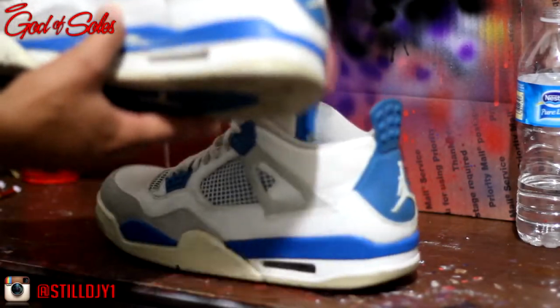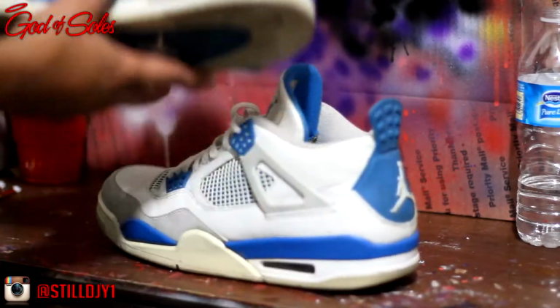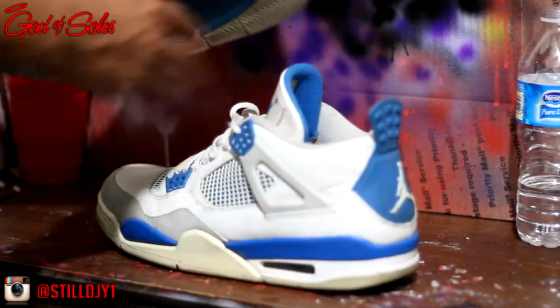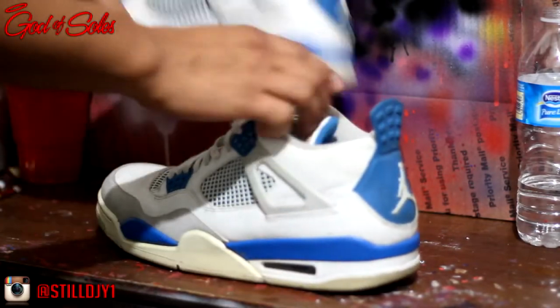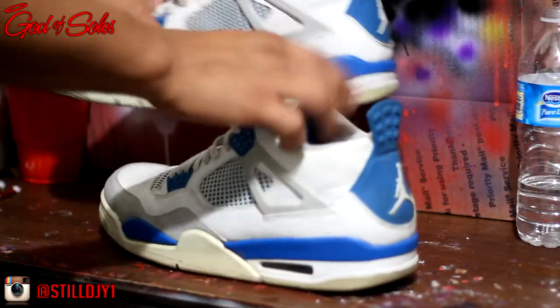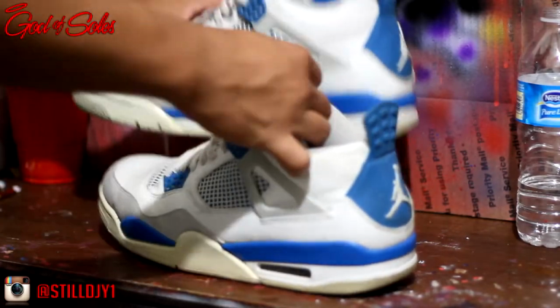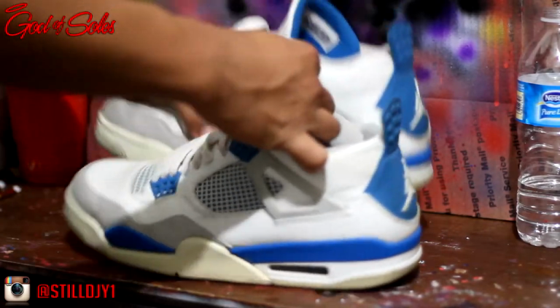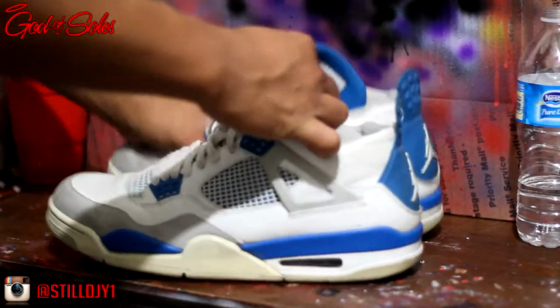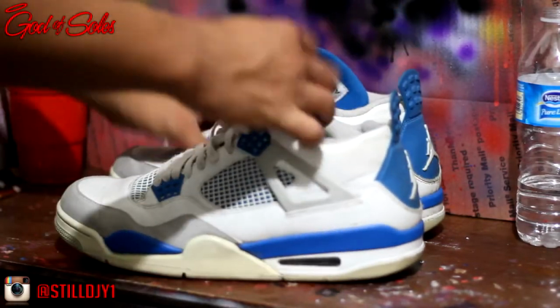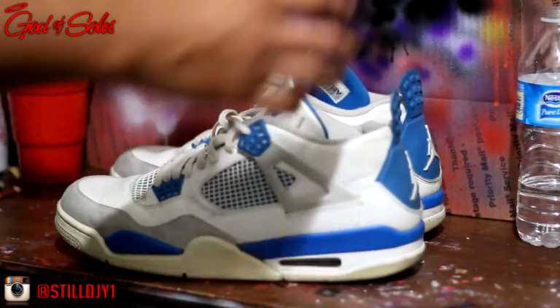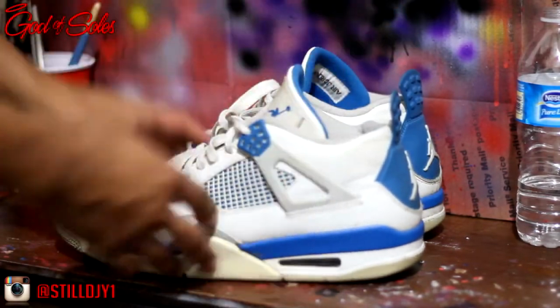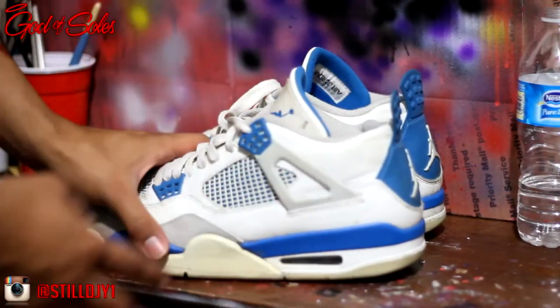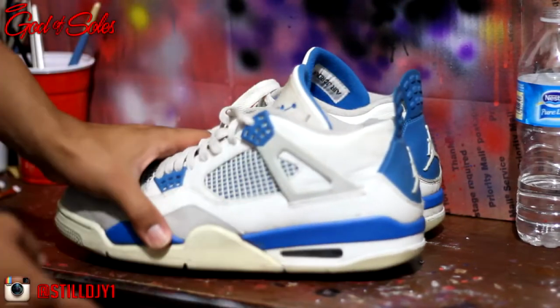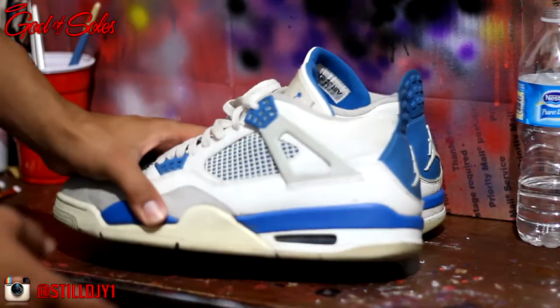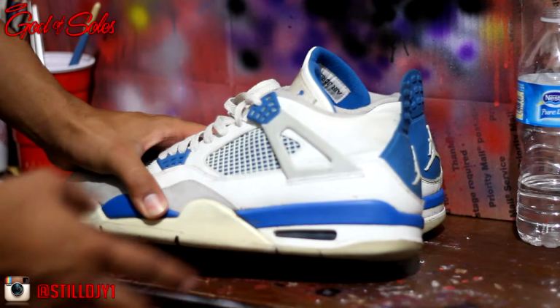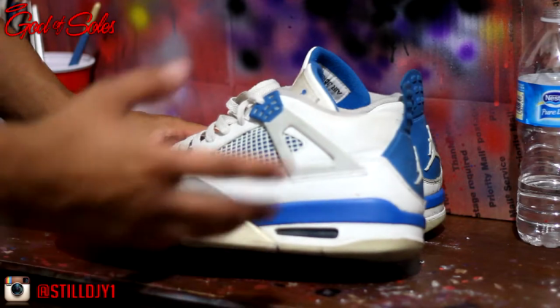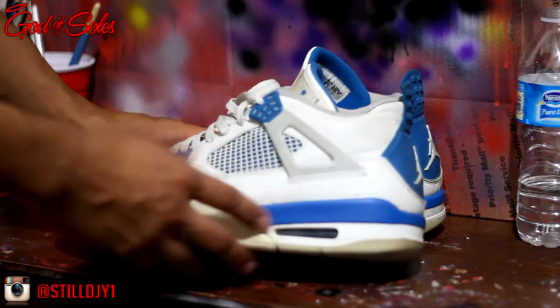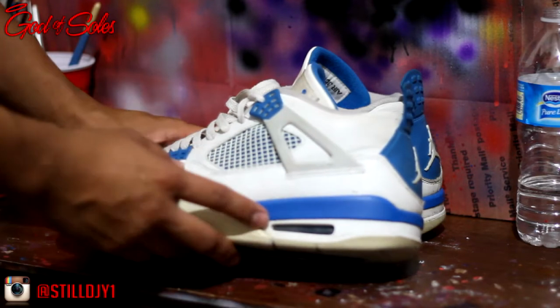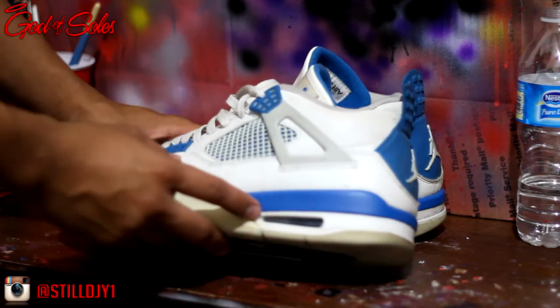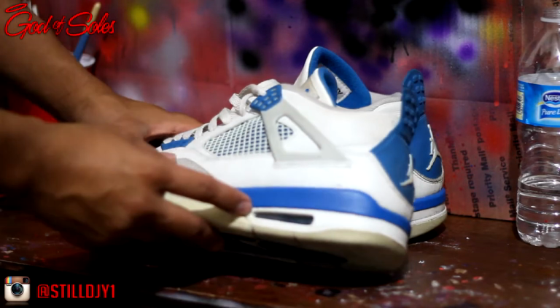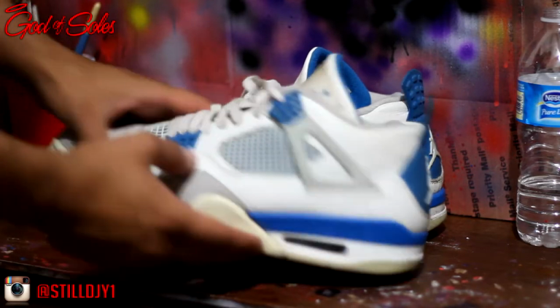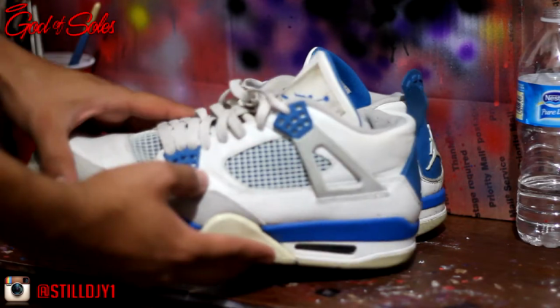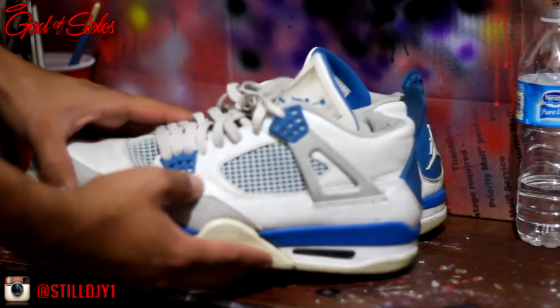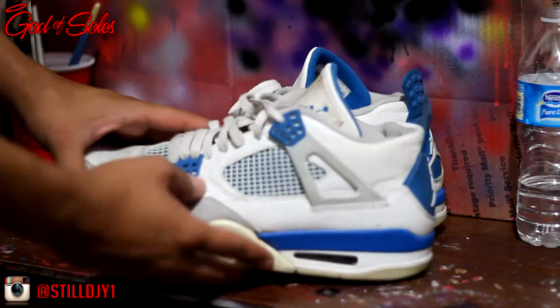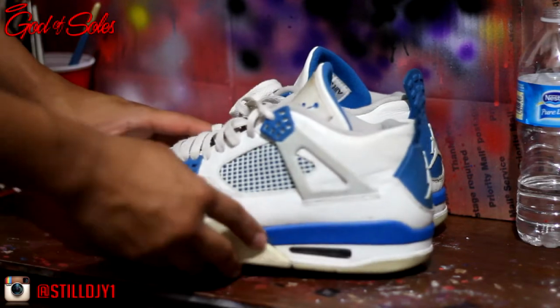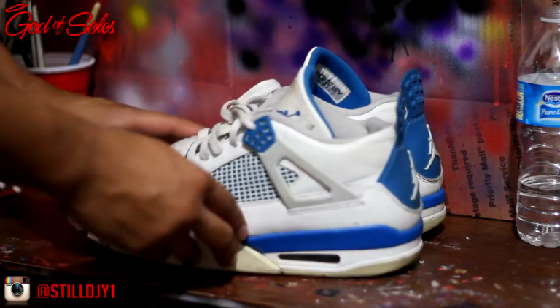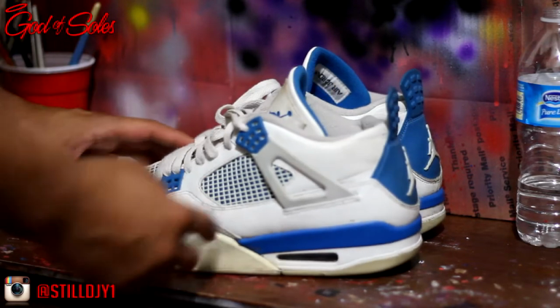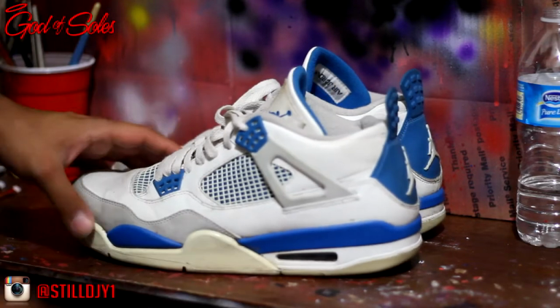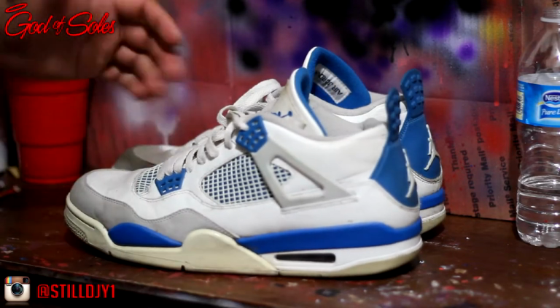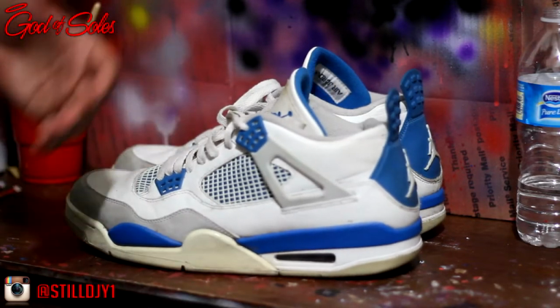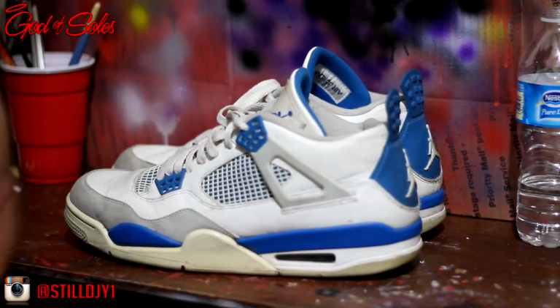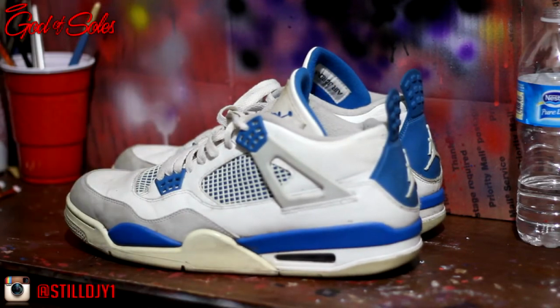So I'm gonna go ahead and show the process of cleaning these up and getting them looking fresh again. So let's go ahead and get started.